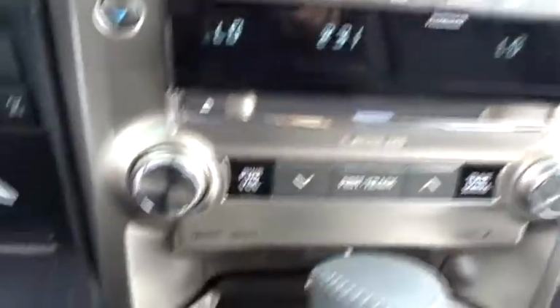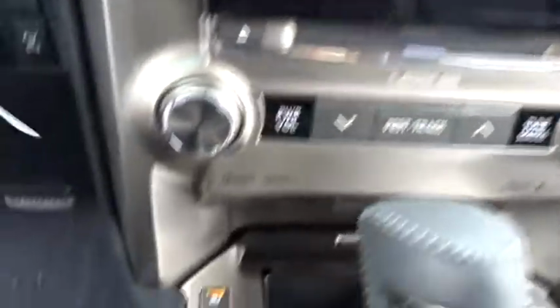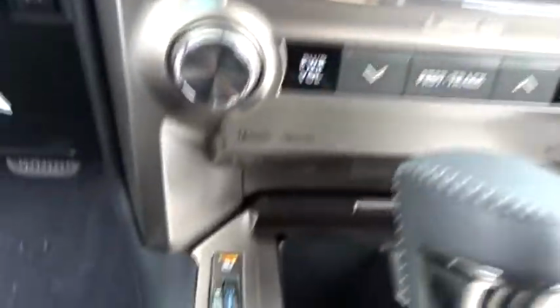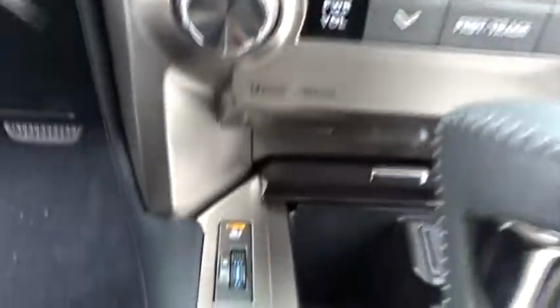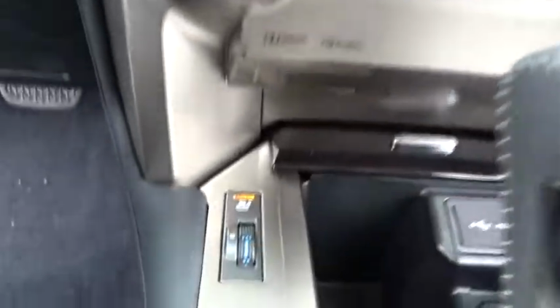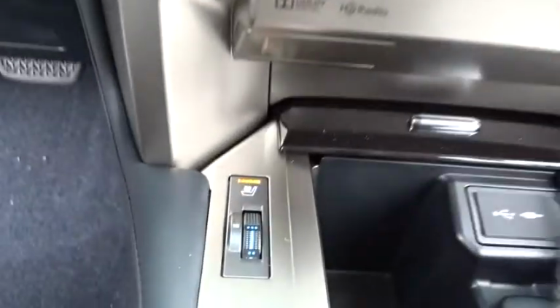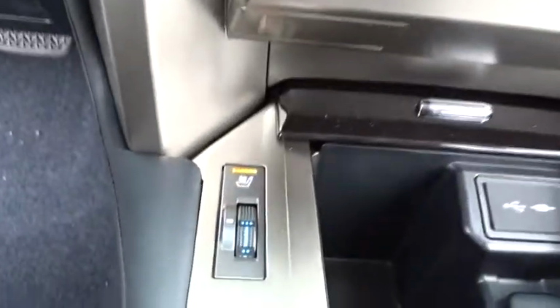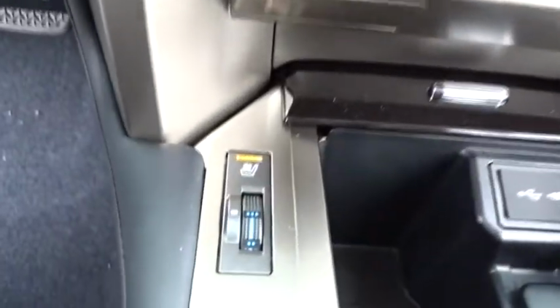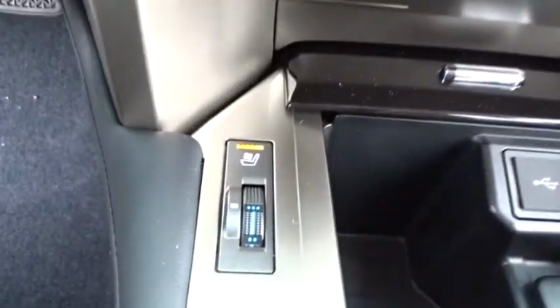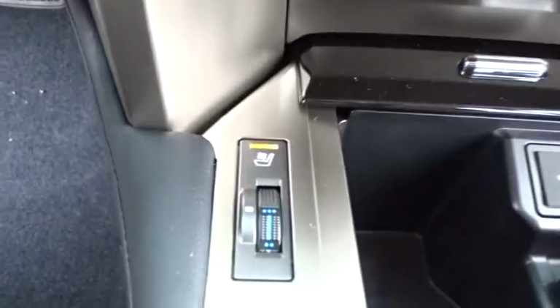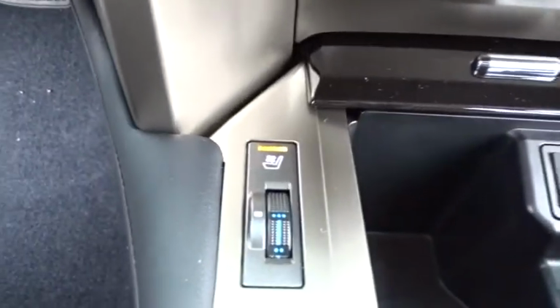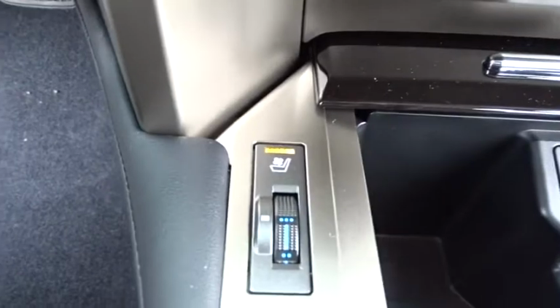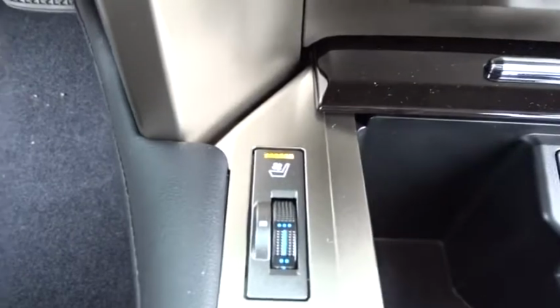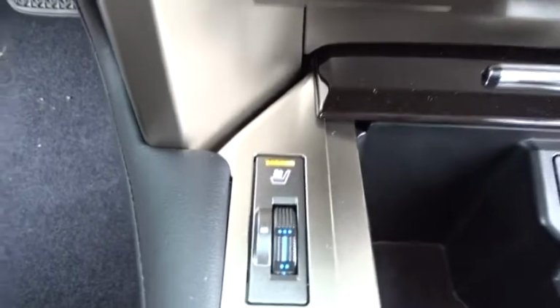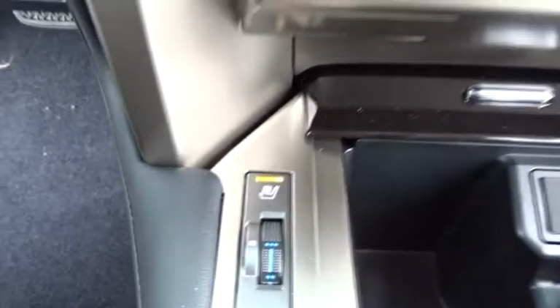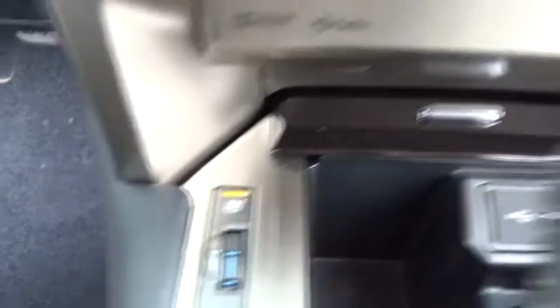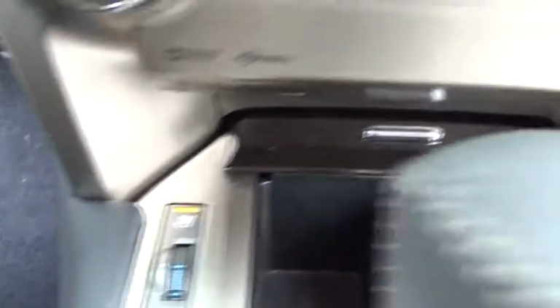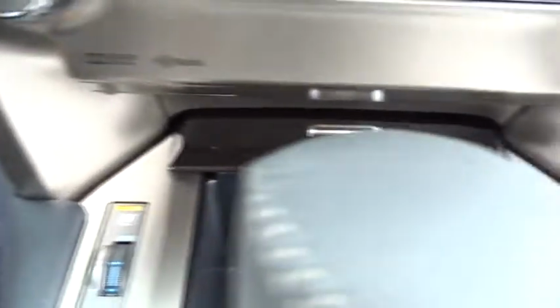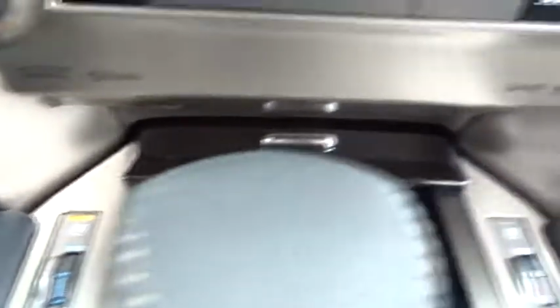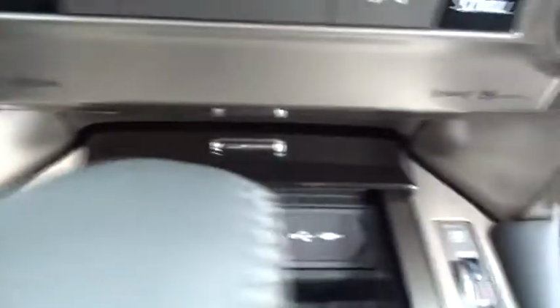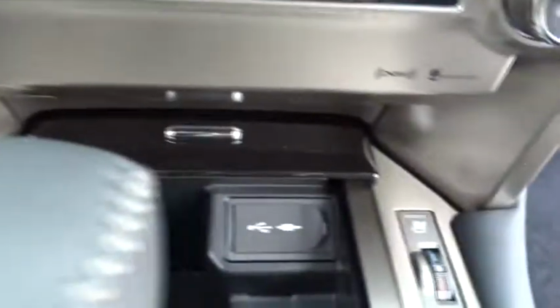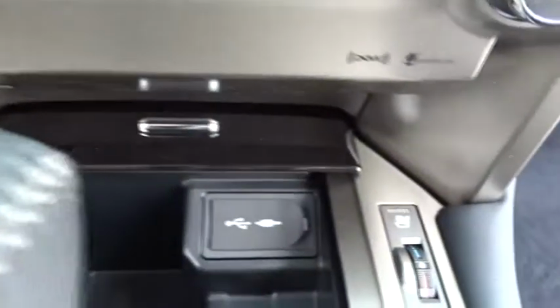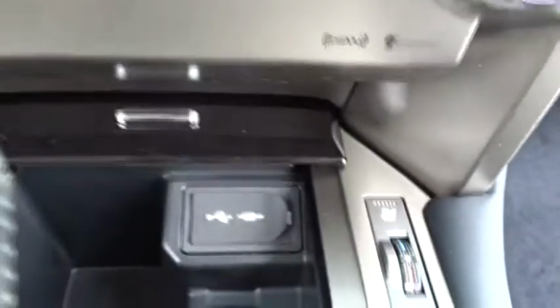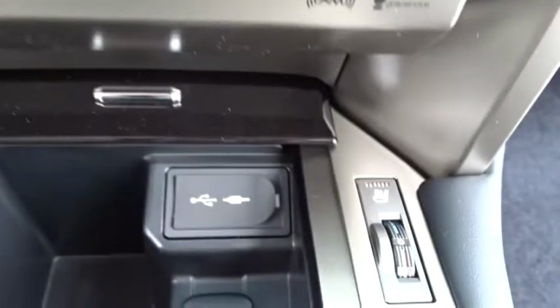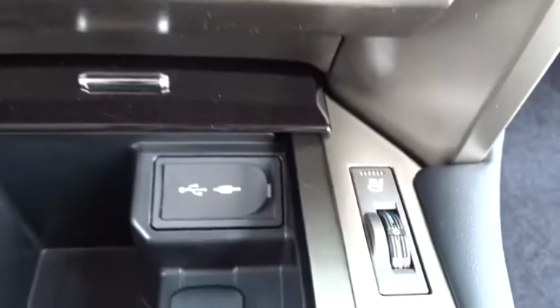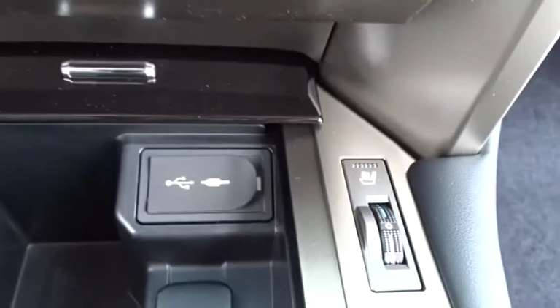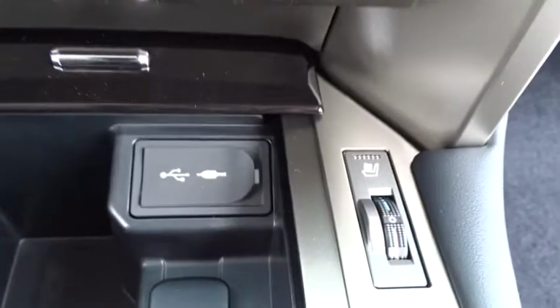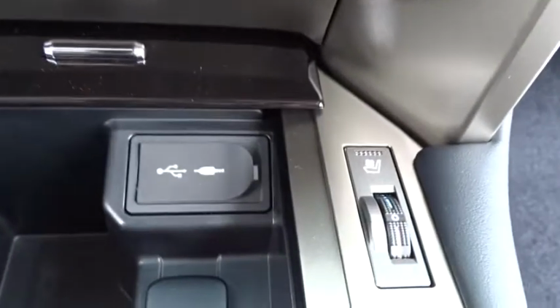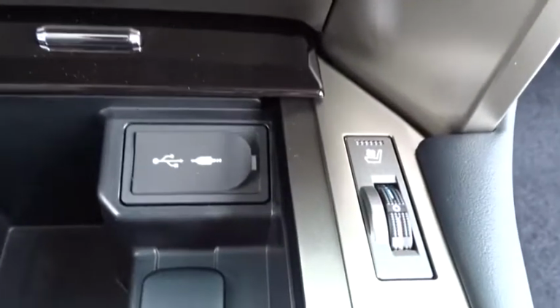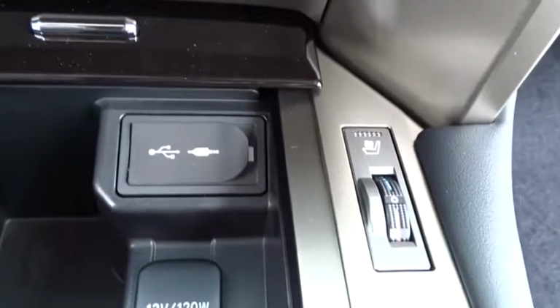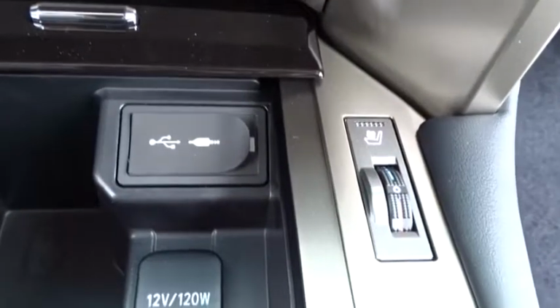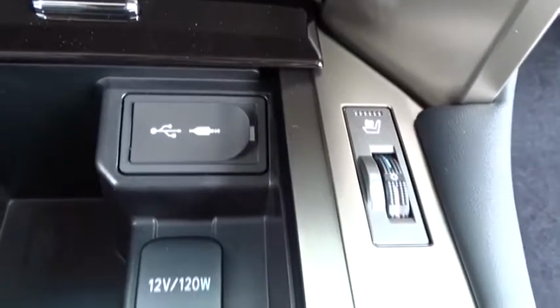Rear defrost. Wouldn't you look great in this vehicle? Stop in today and see for yourself.